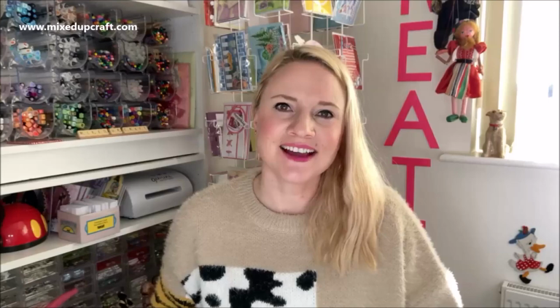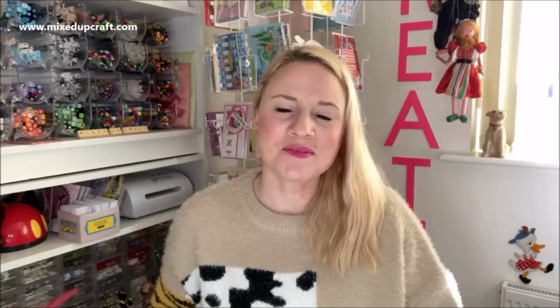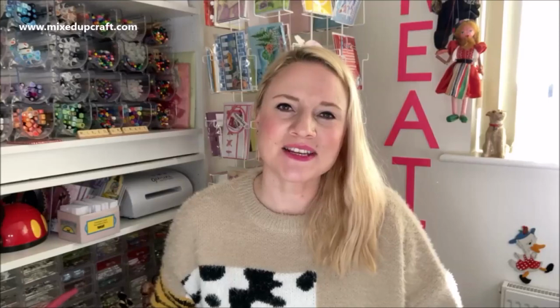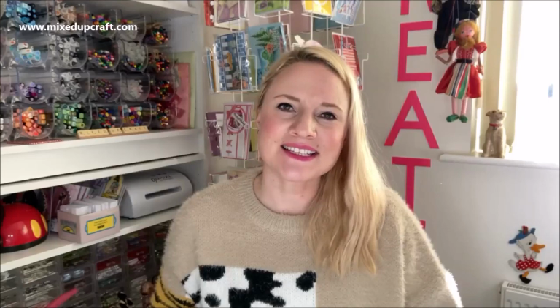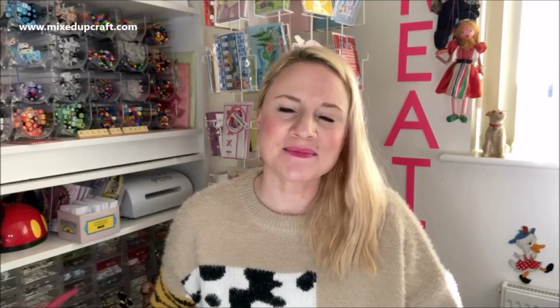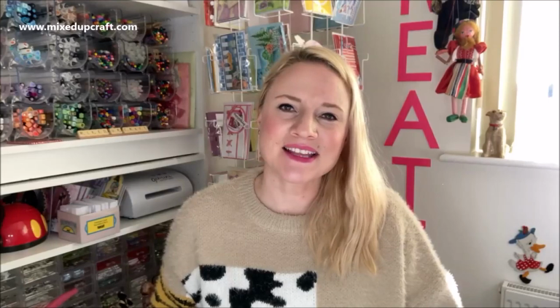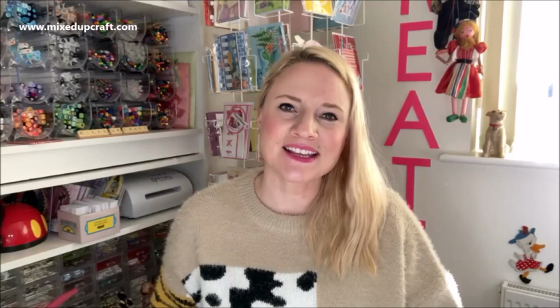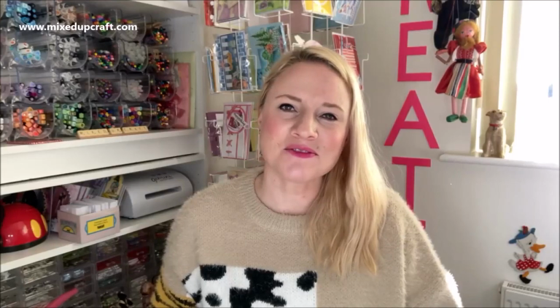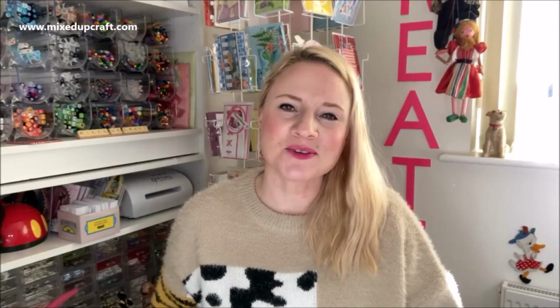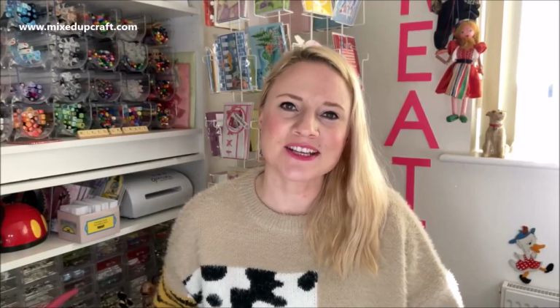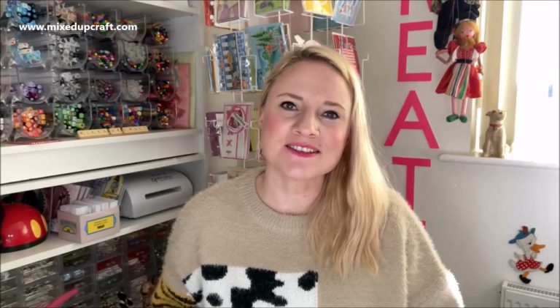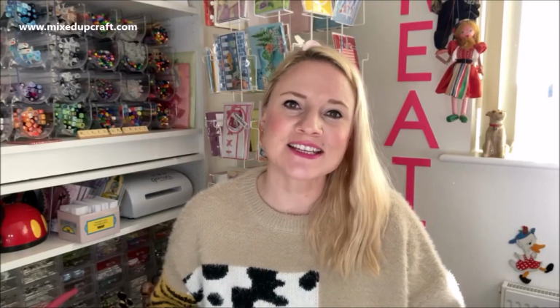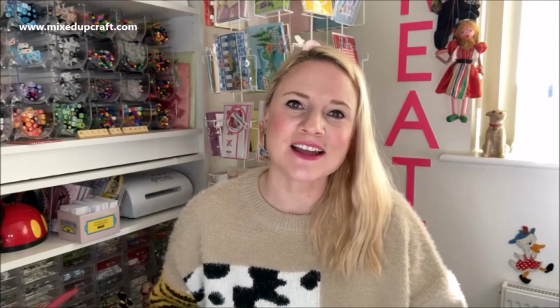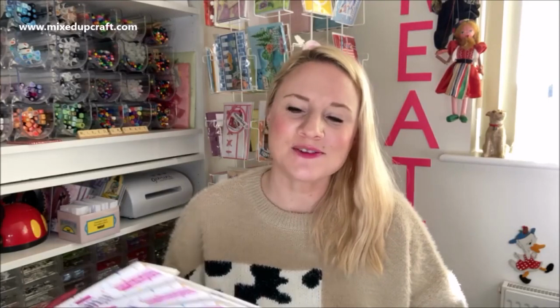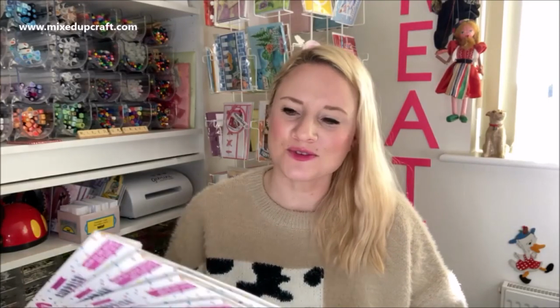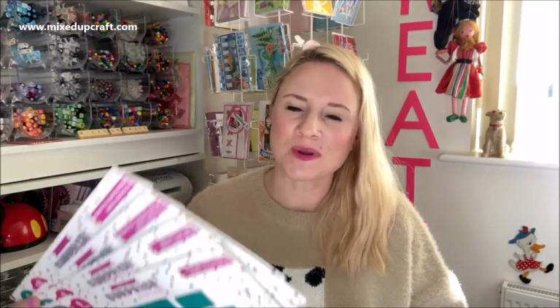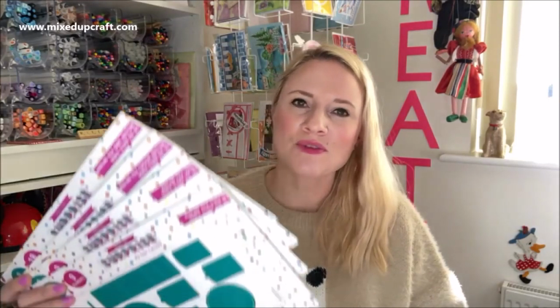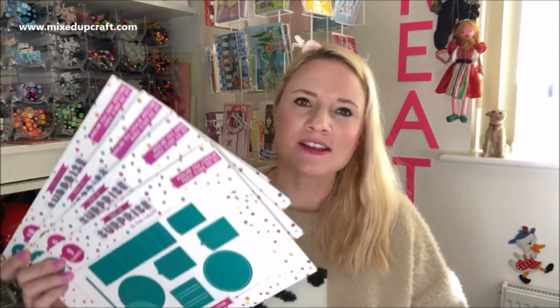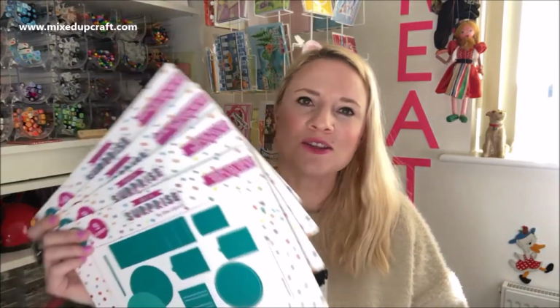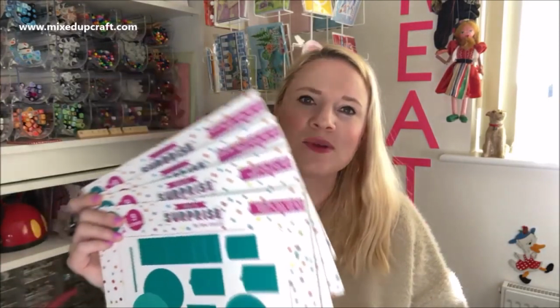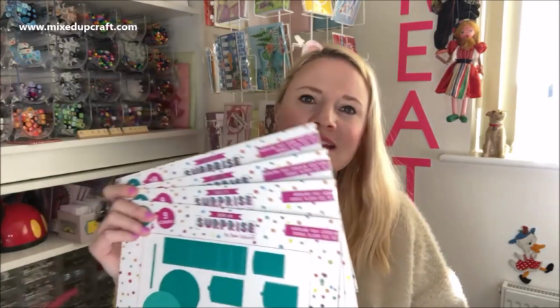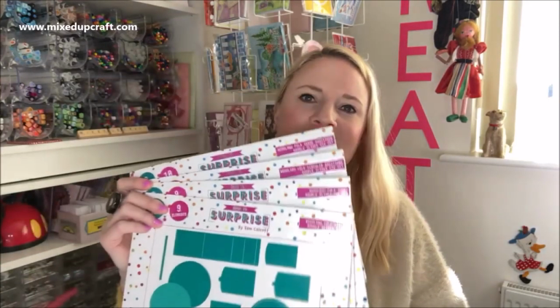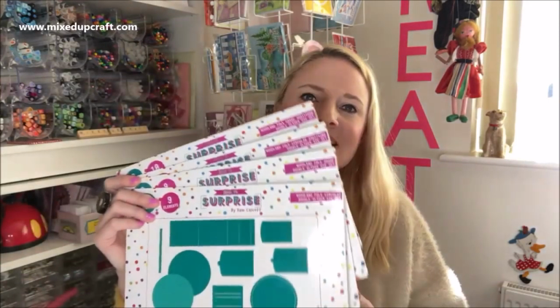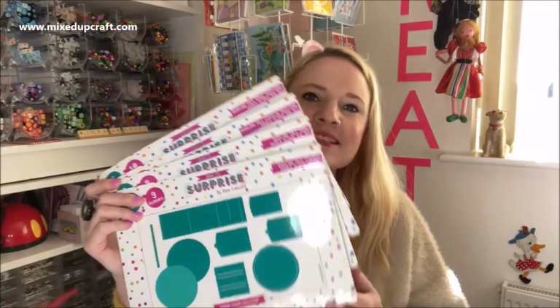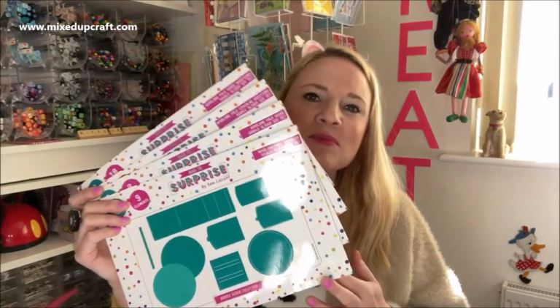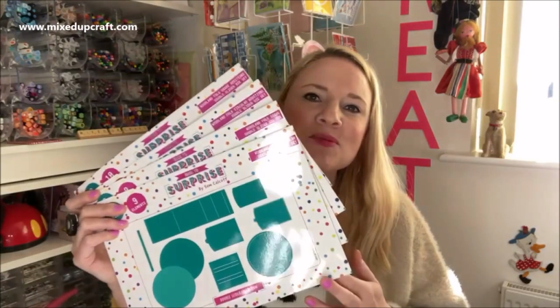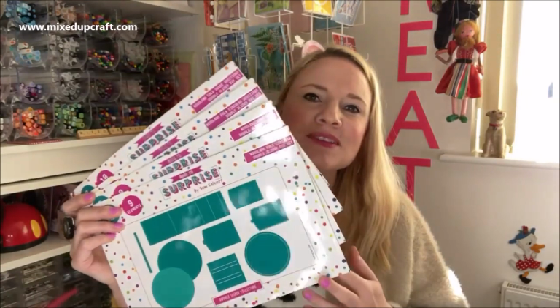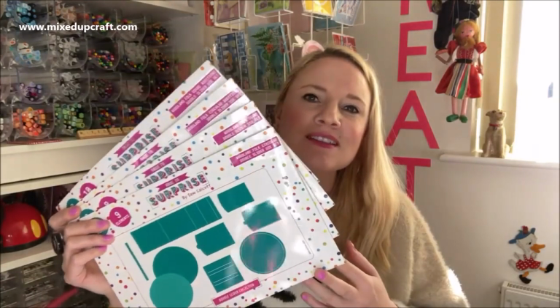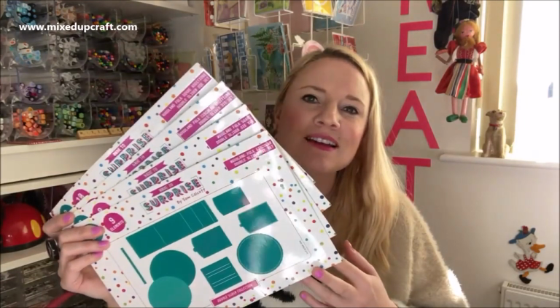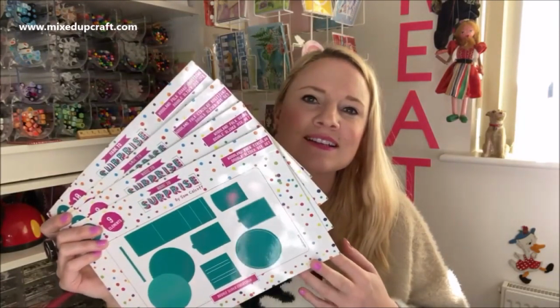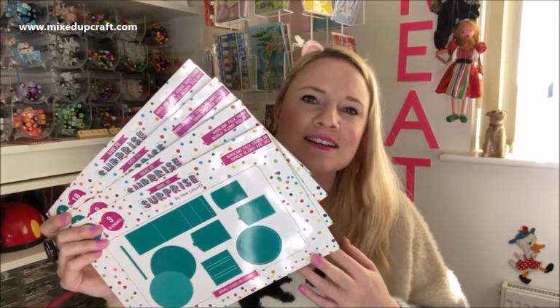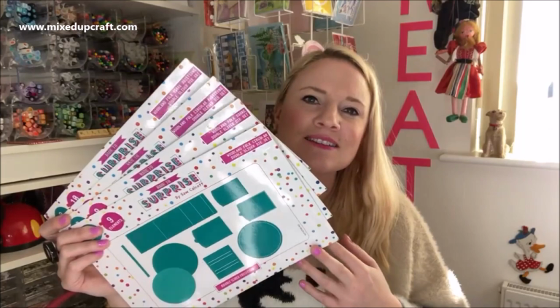Hi everybody, it's Sam here. Thank you for watching. Today I launched my brand new double slider cards.